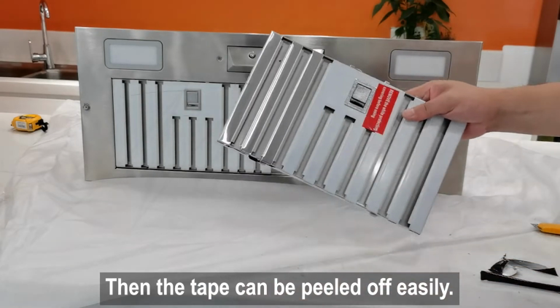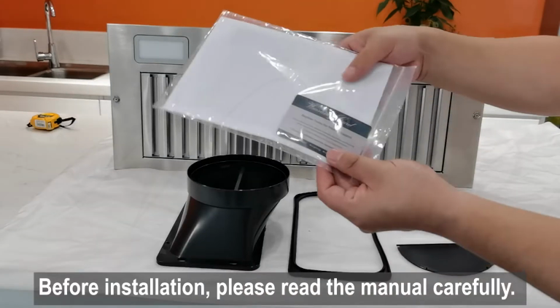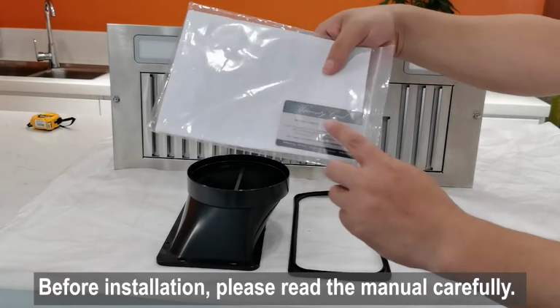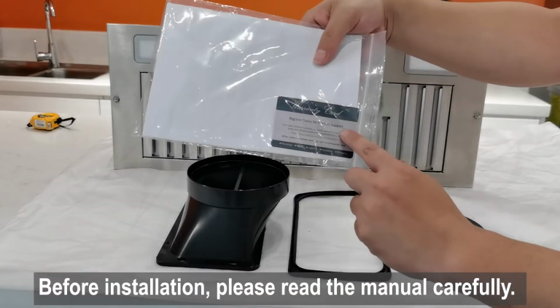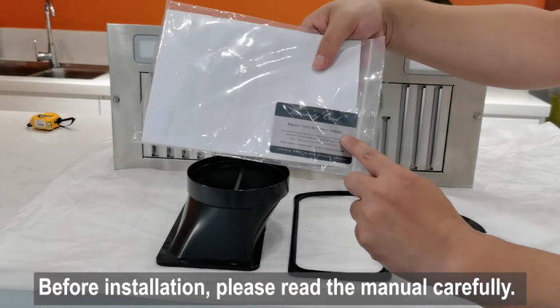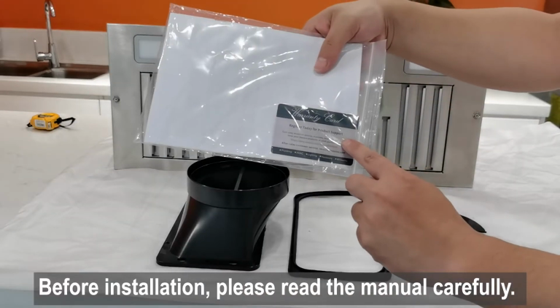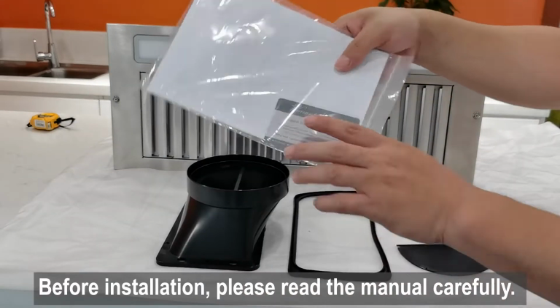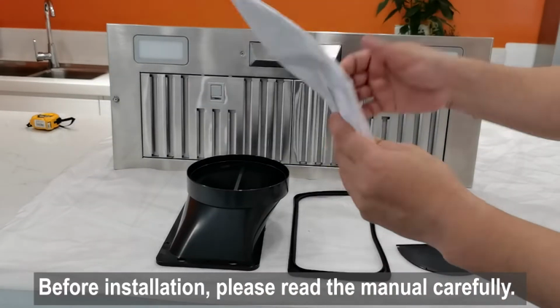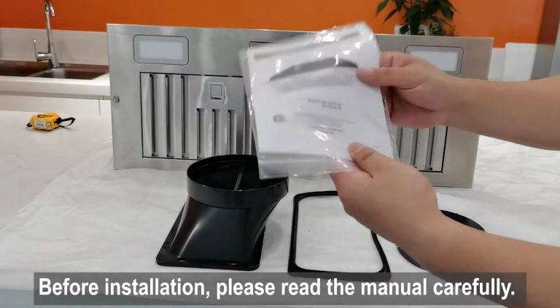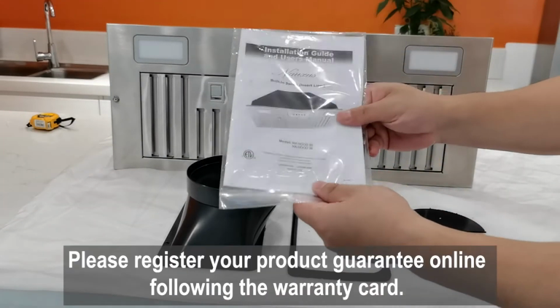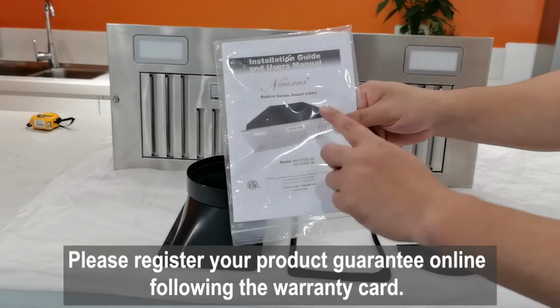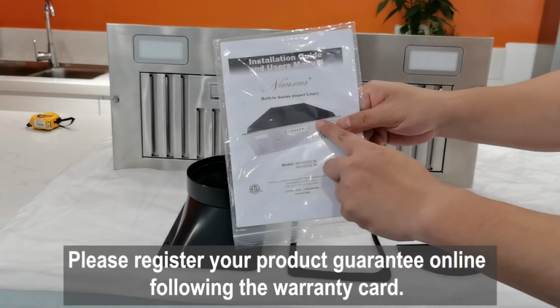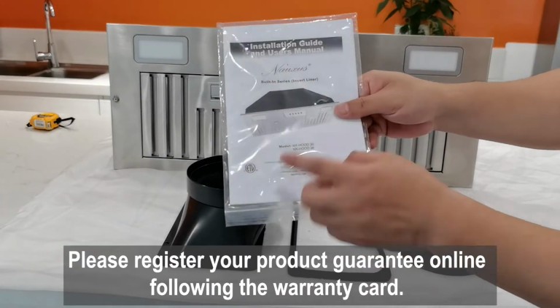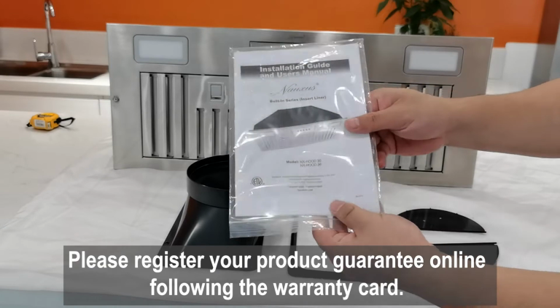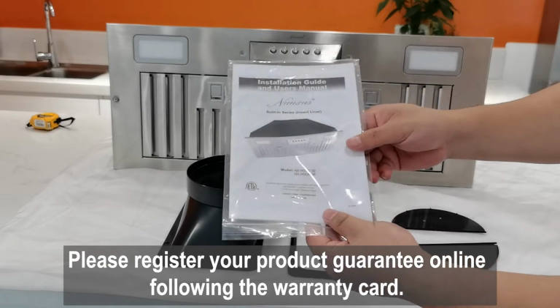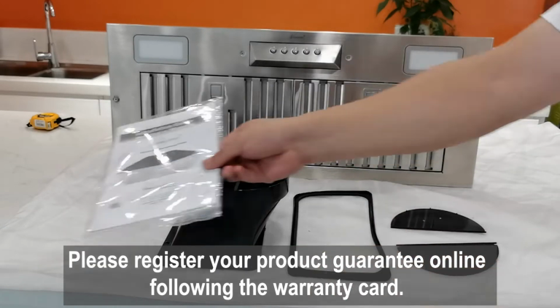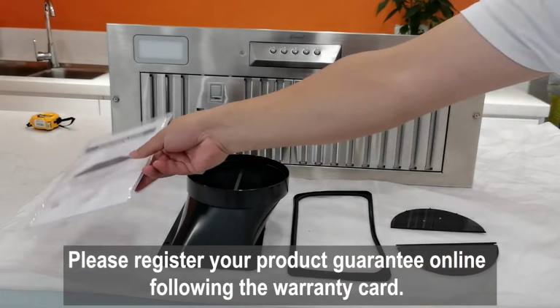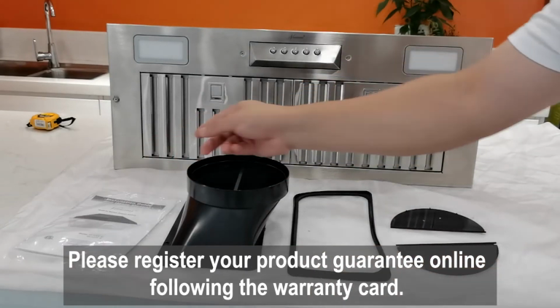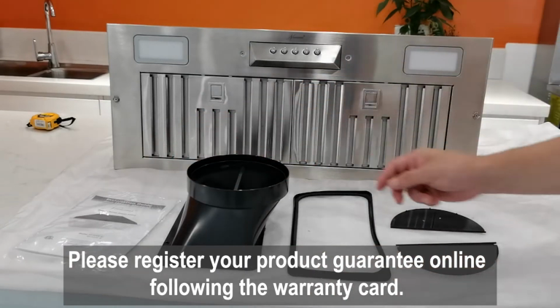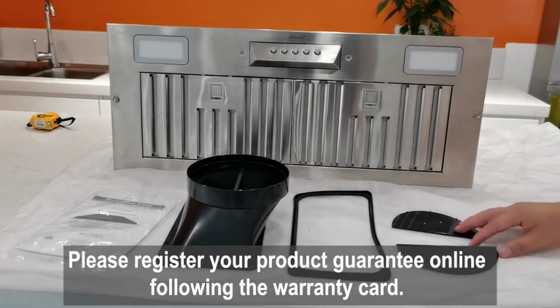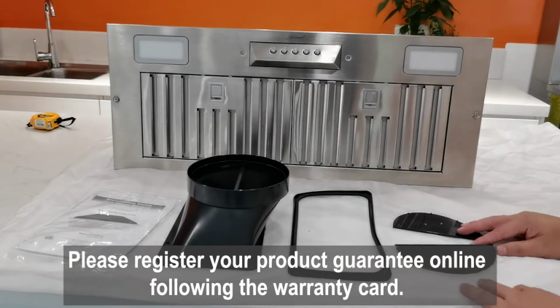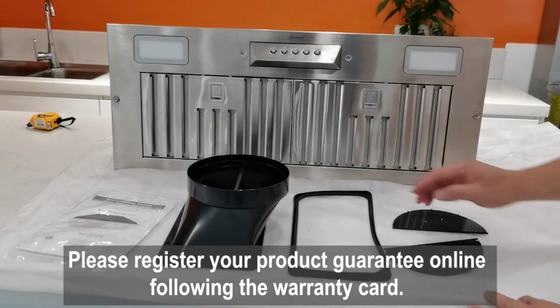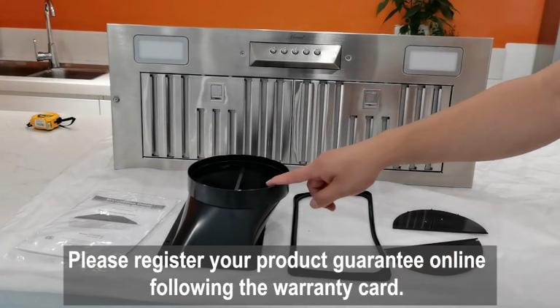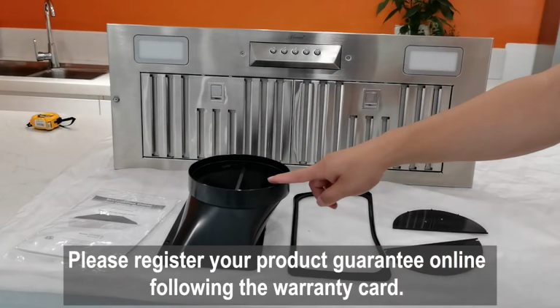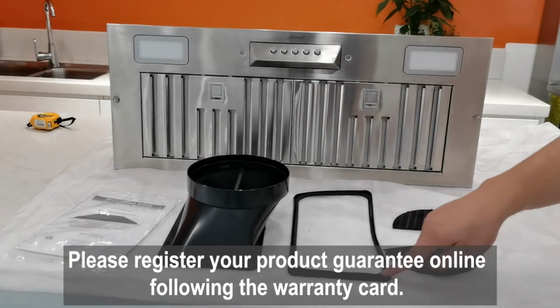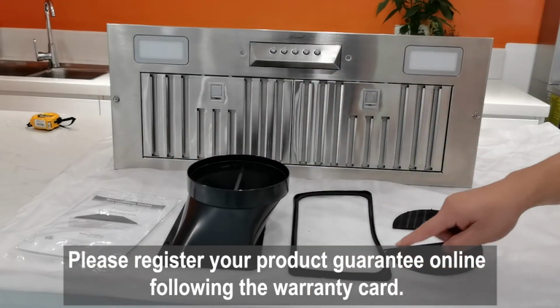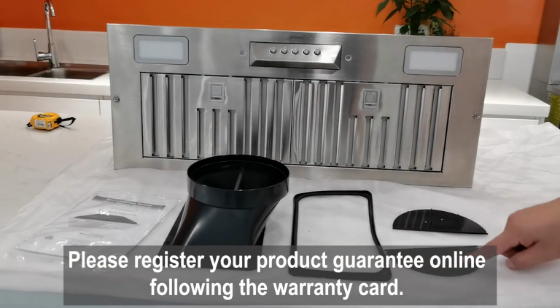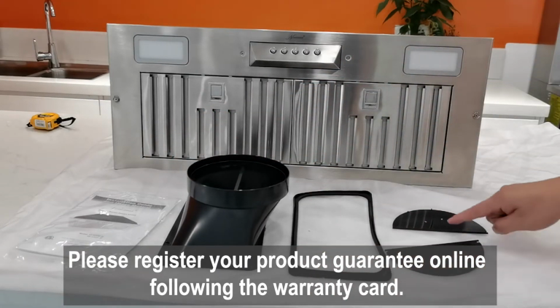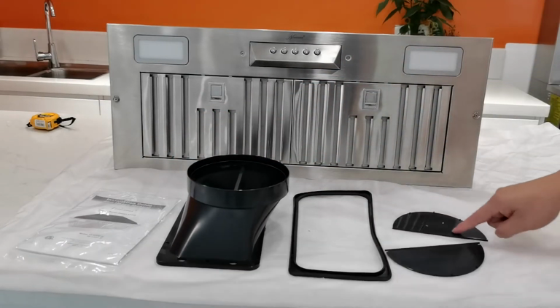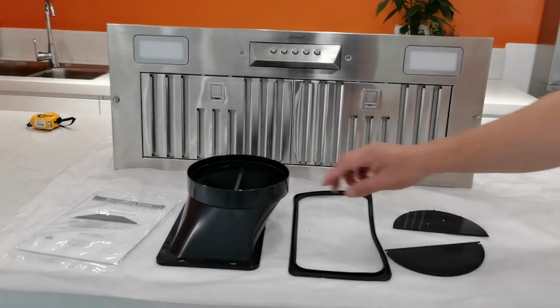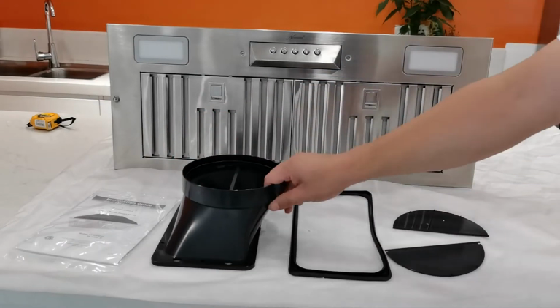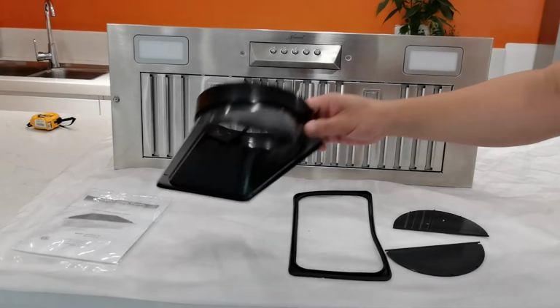Before installation, please read the manual carefully. Please register your product guarantee online following the warranty card.